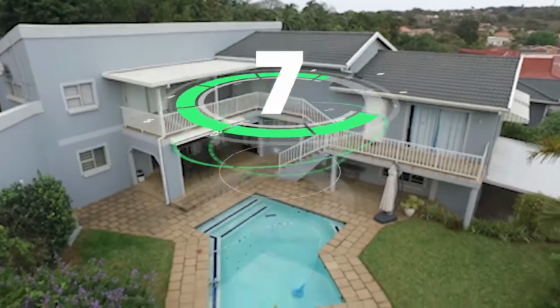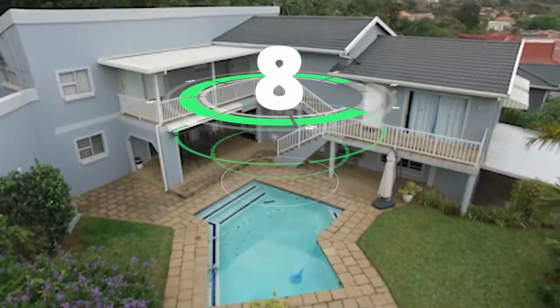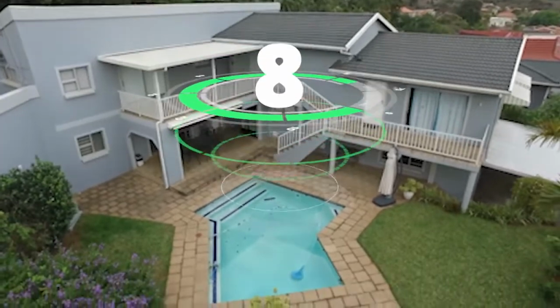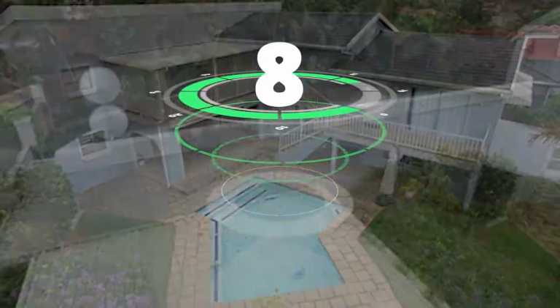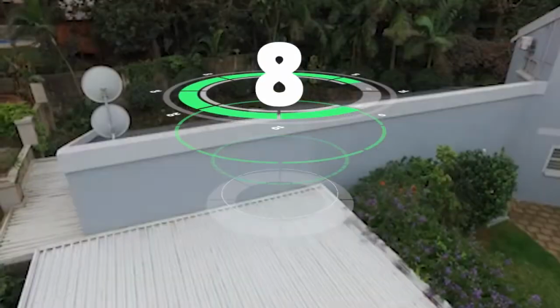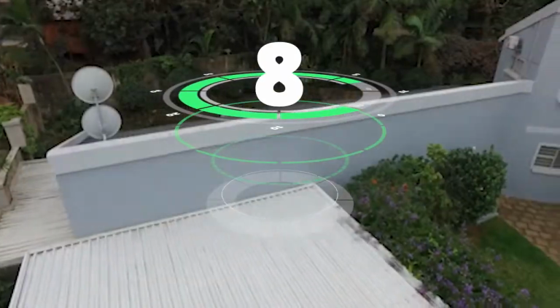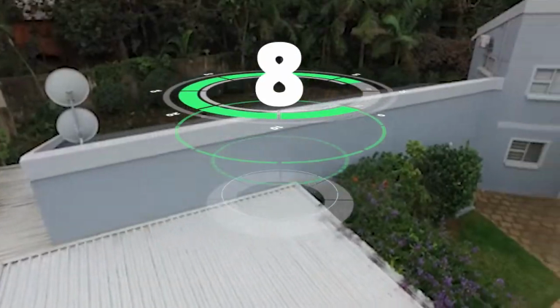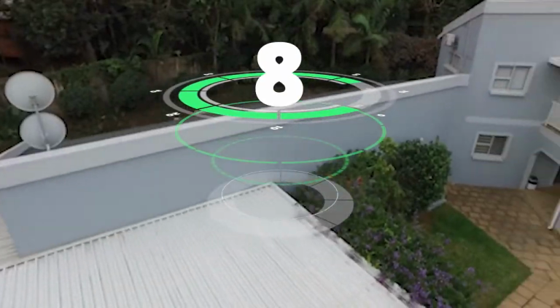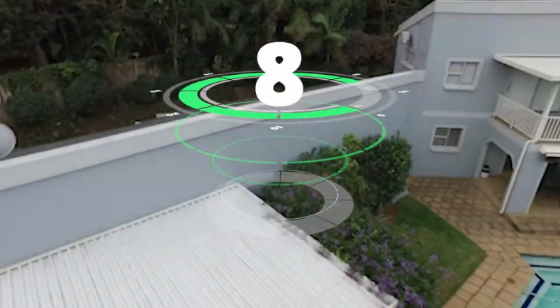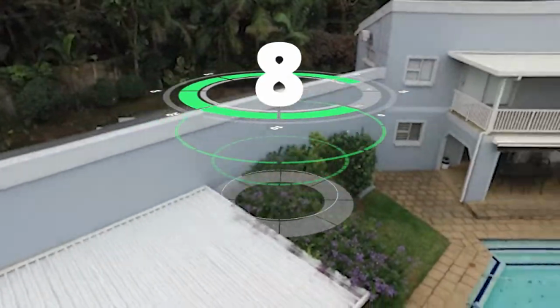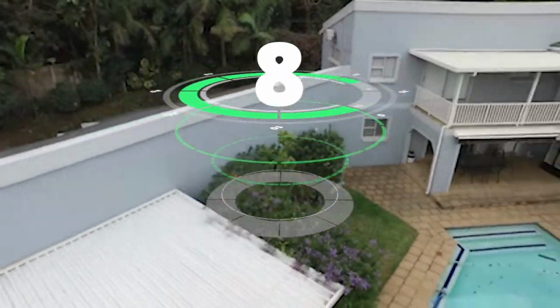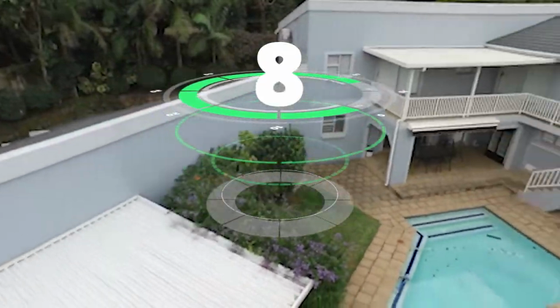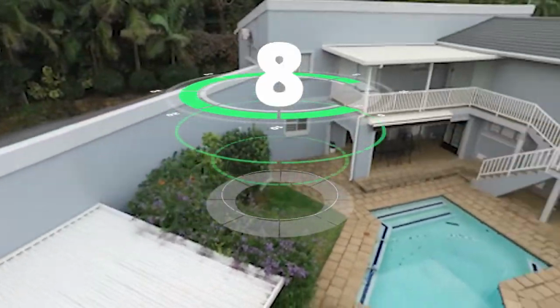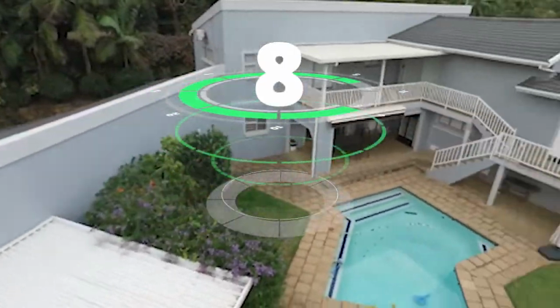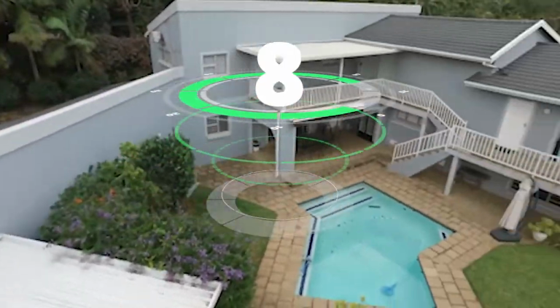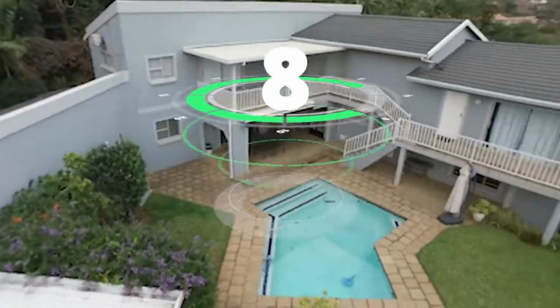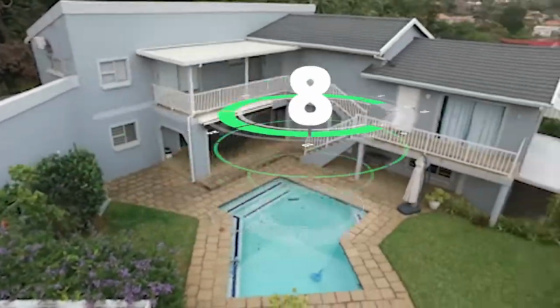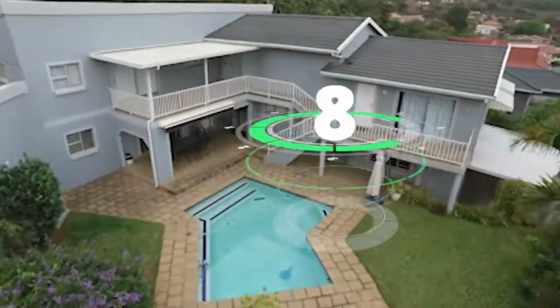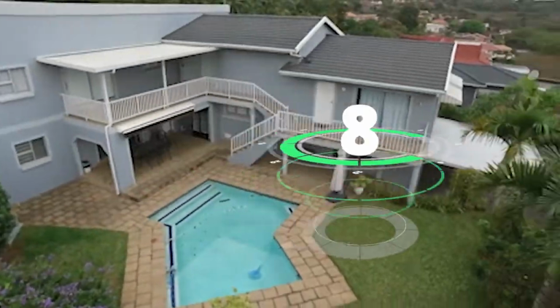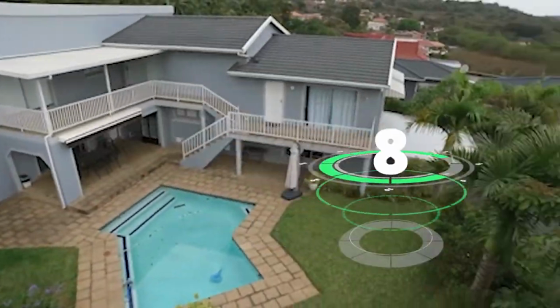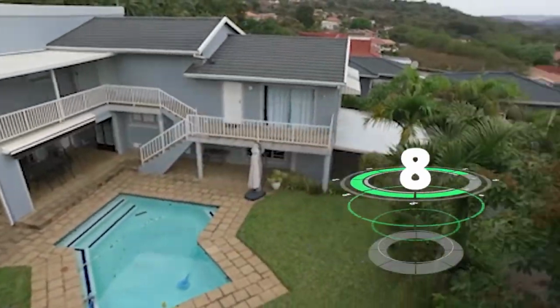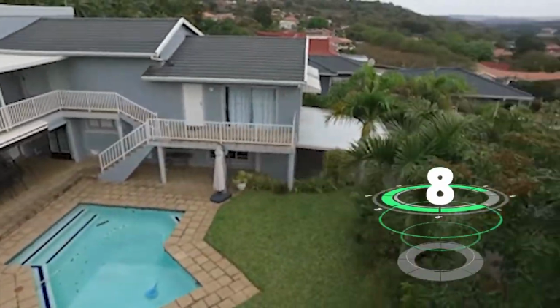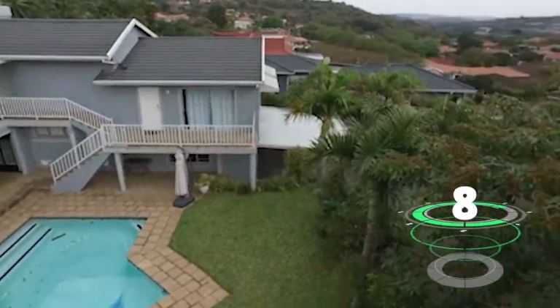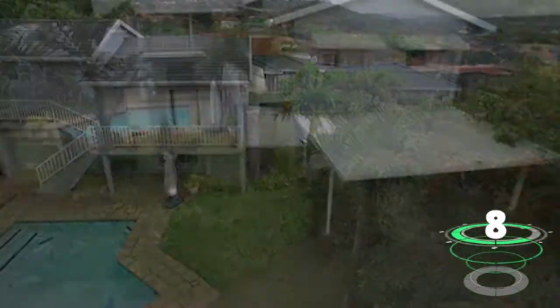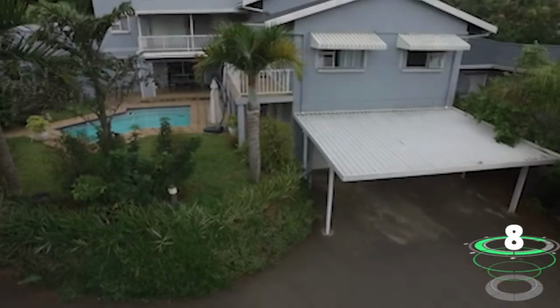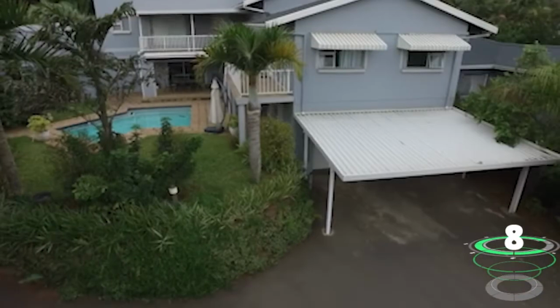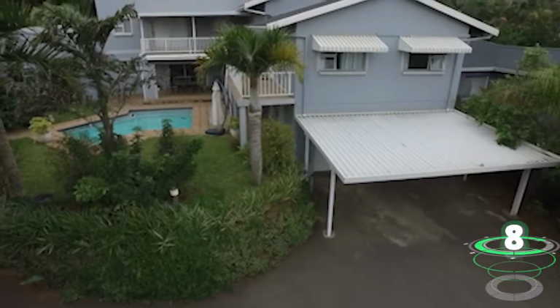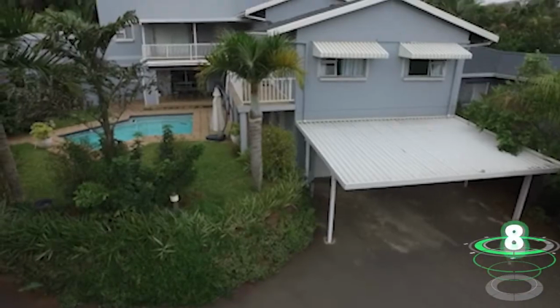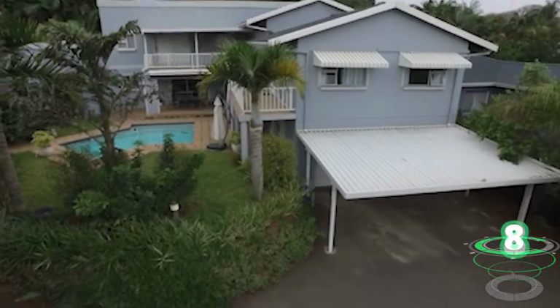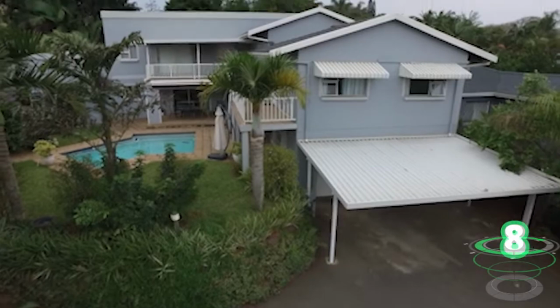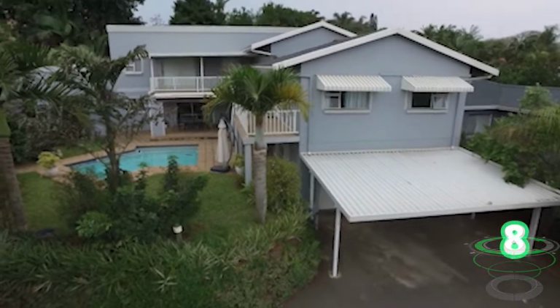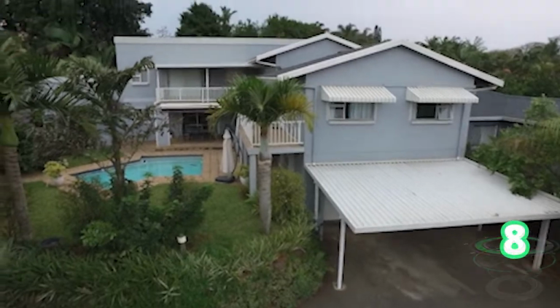Here we are in a three-bedroom house, three bathrooms and two garages.